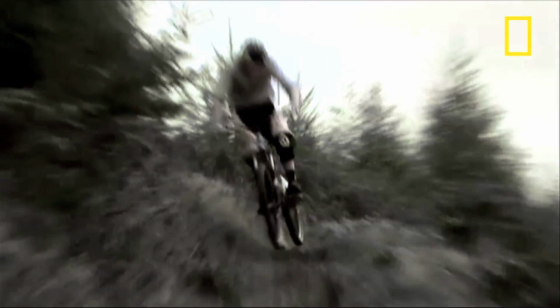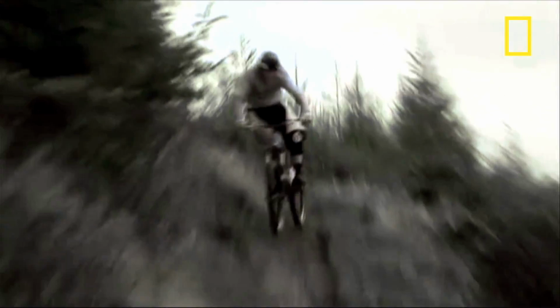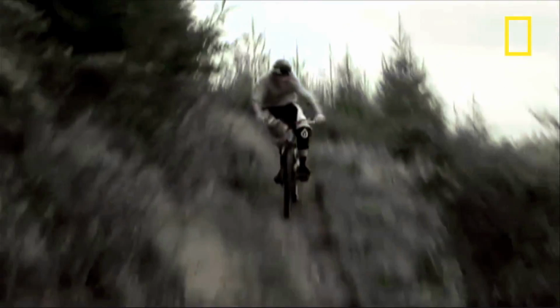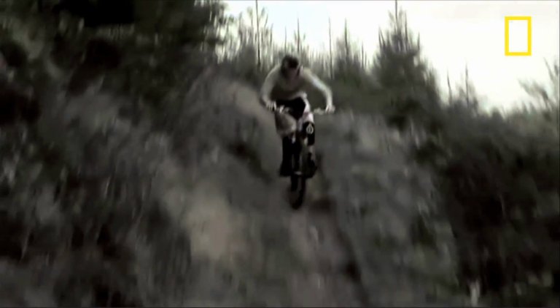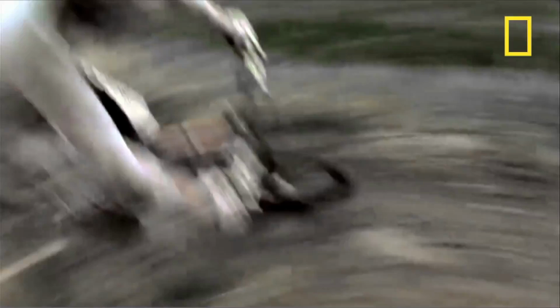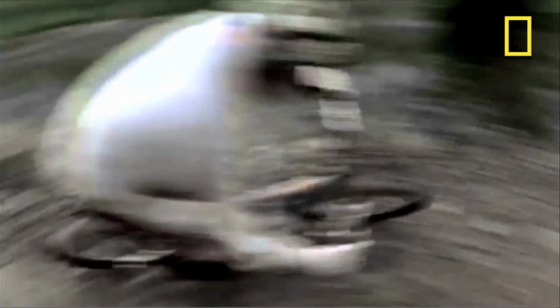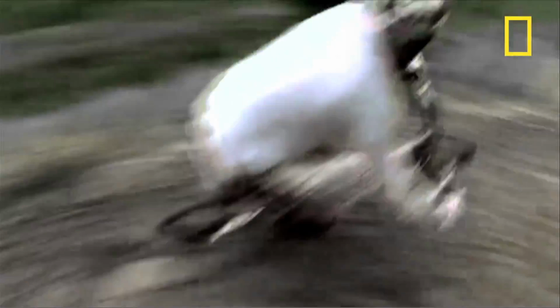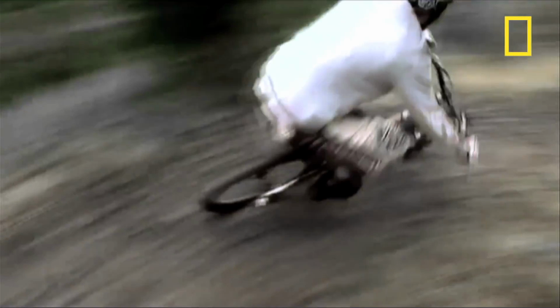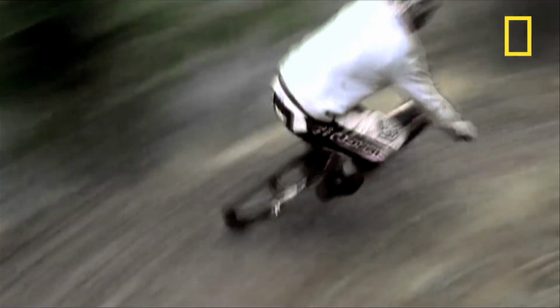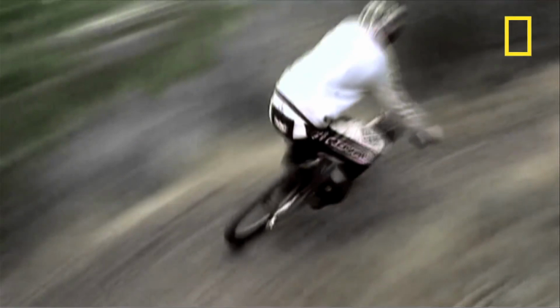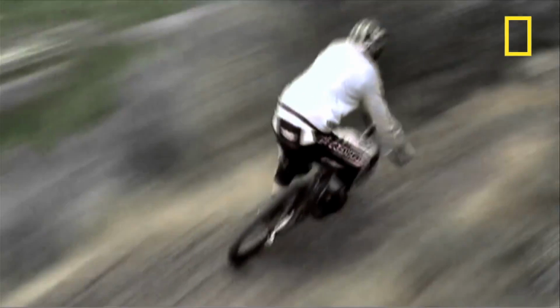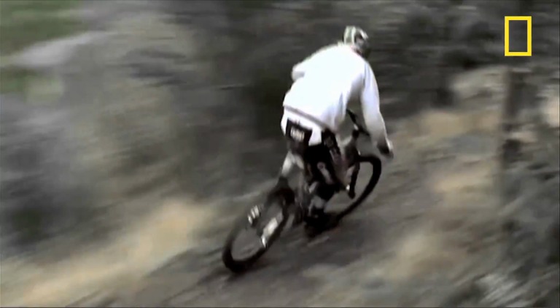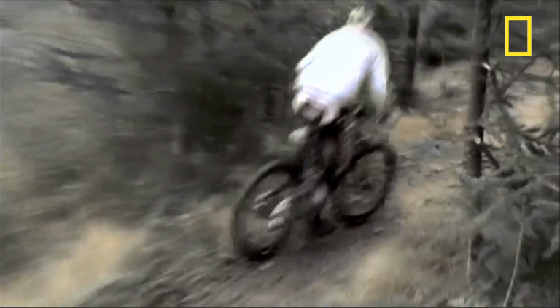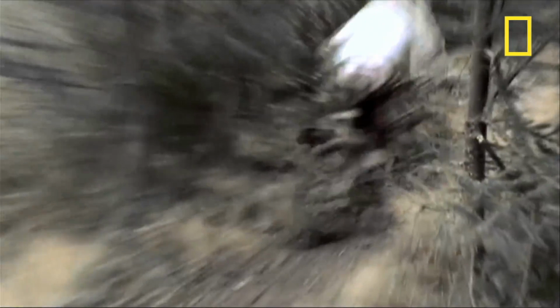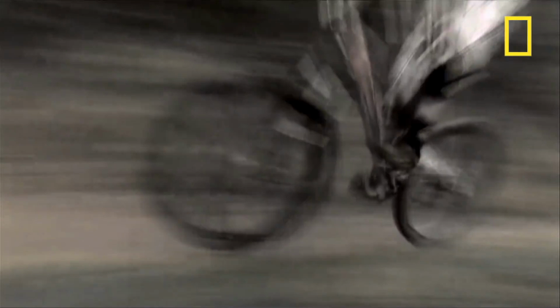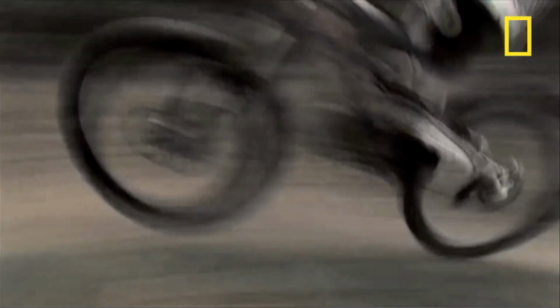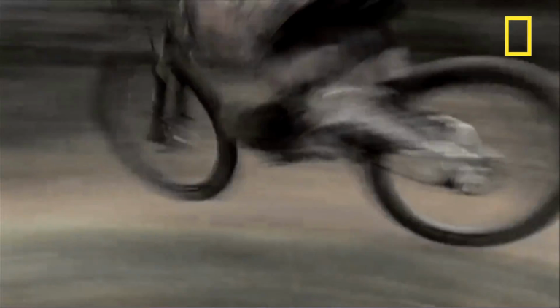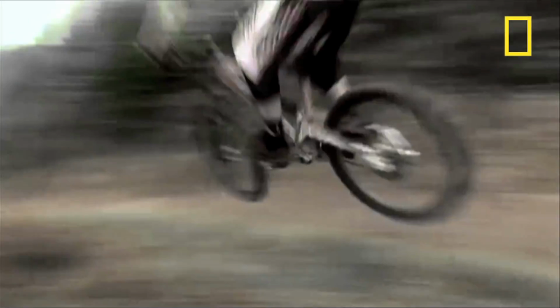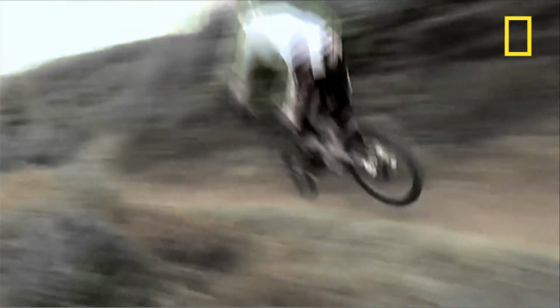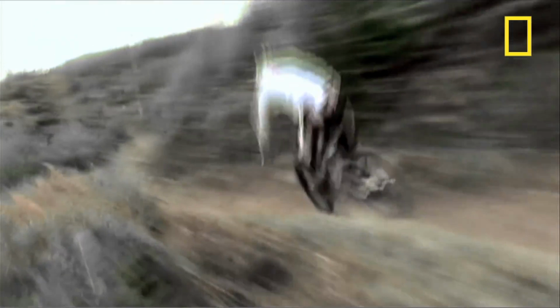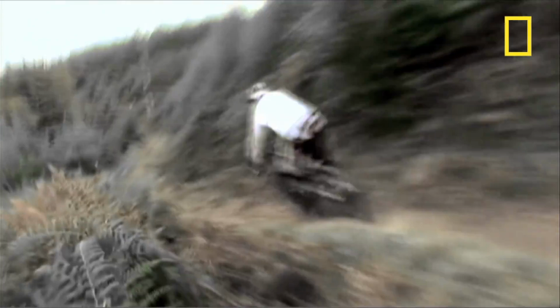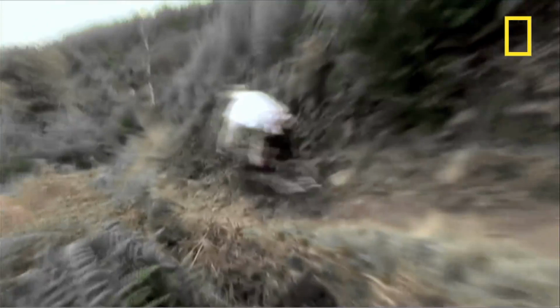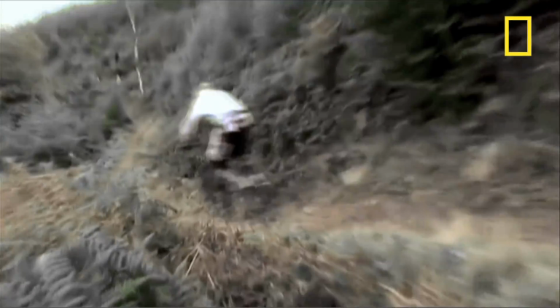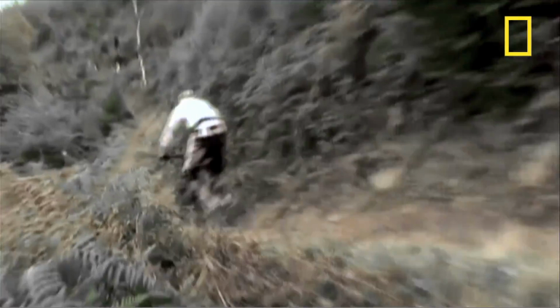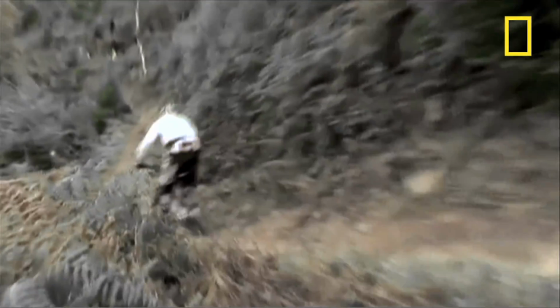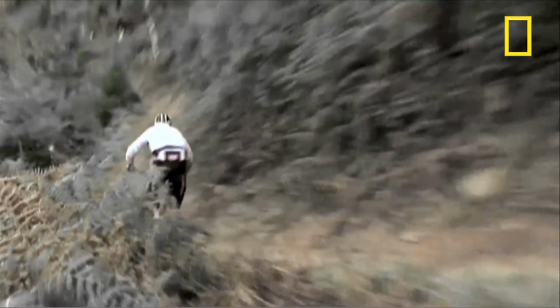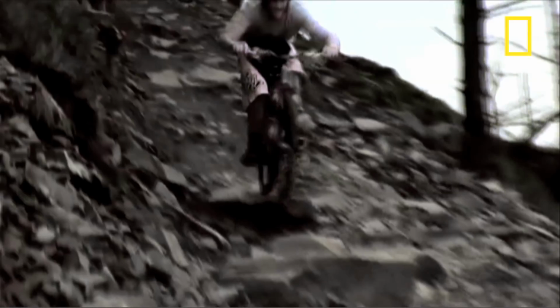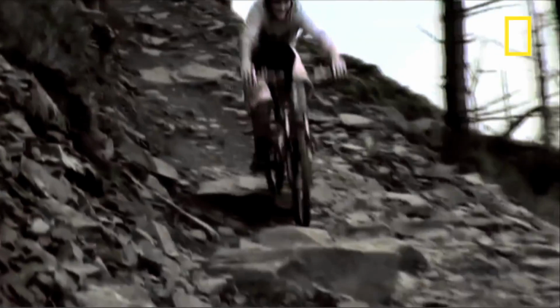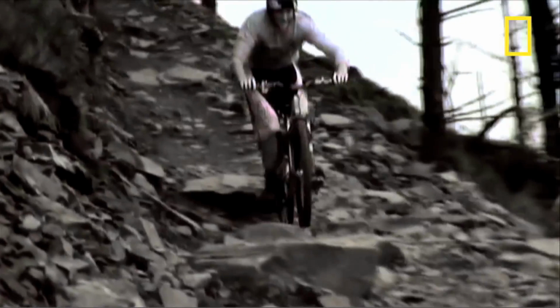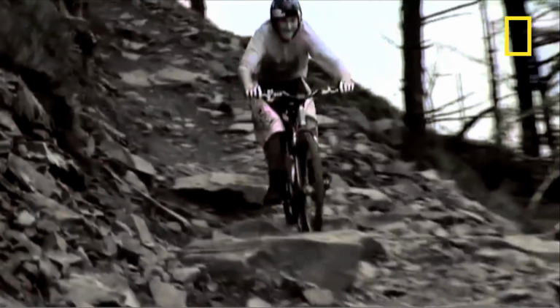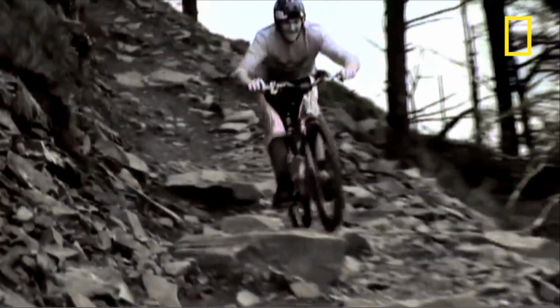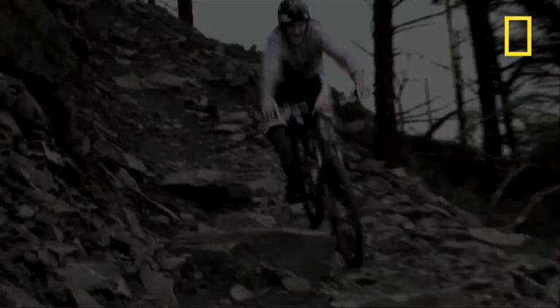Oh, mountain bikes — they're so fast, they're so tough. But how do they make them?